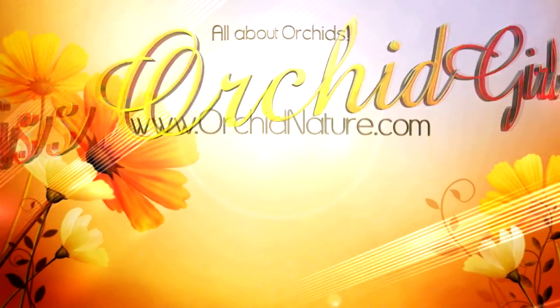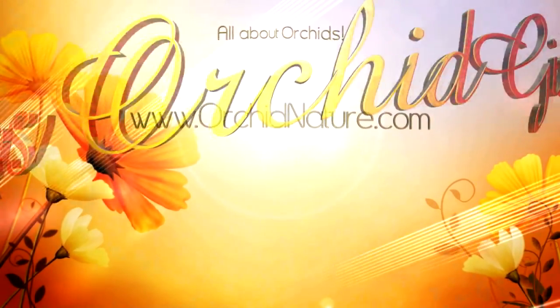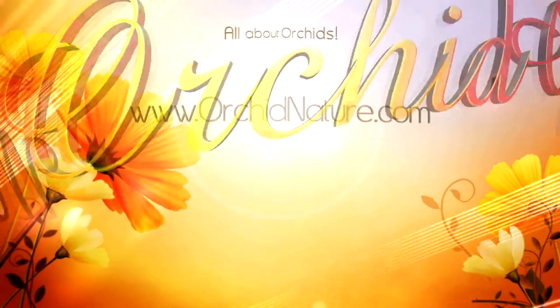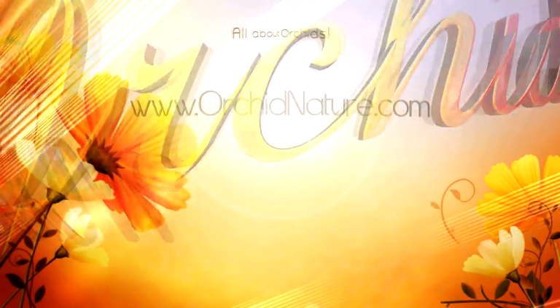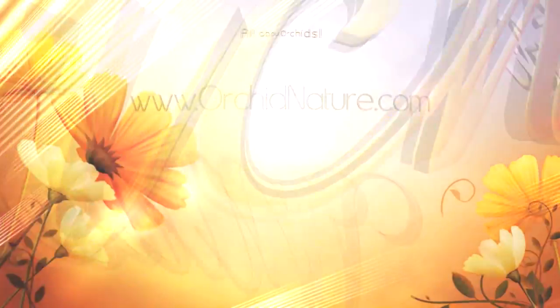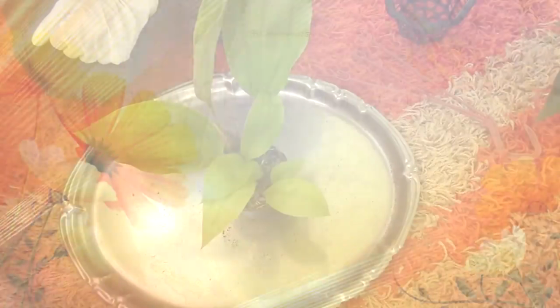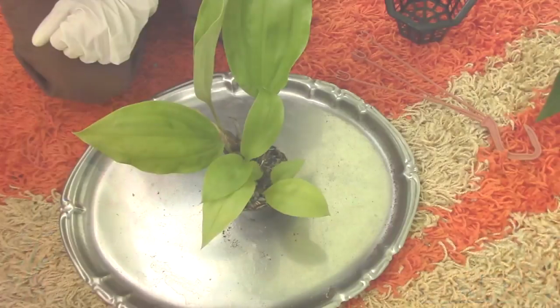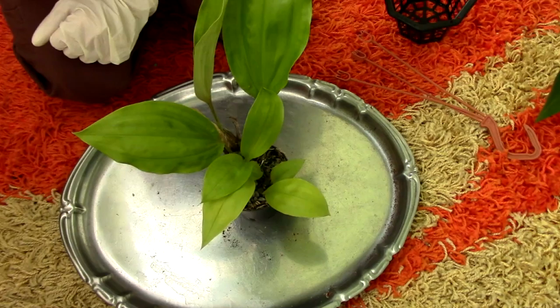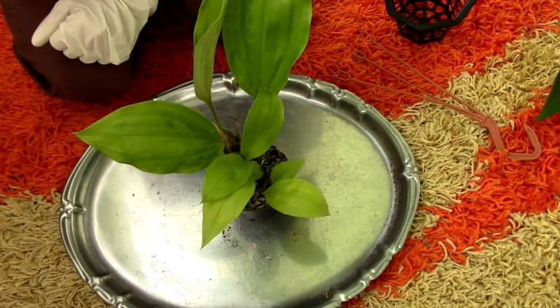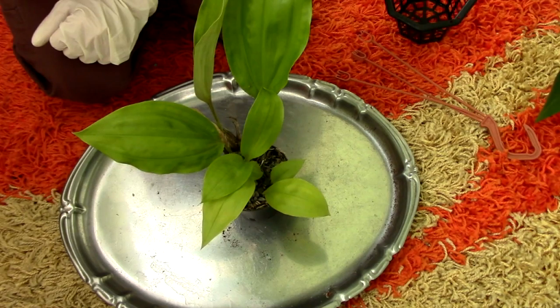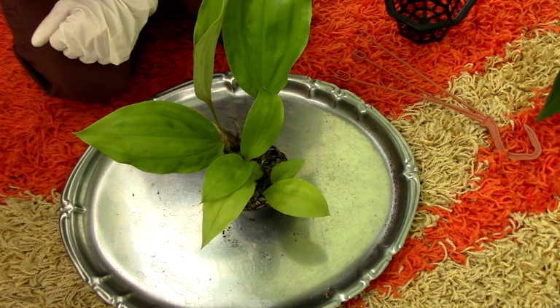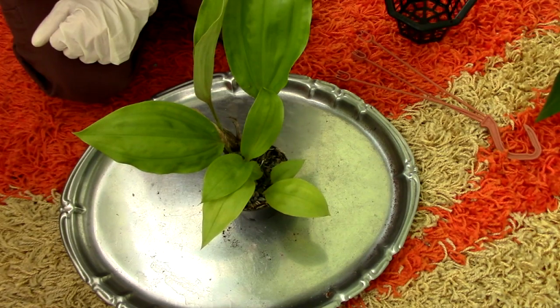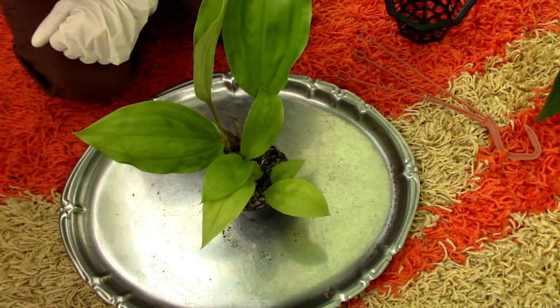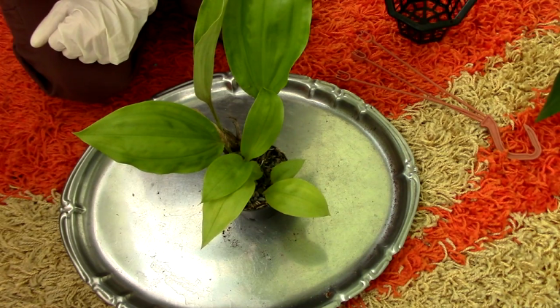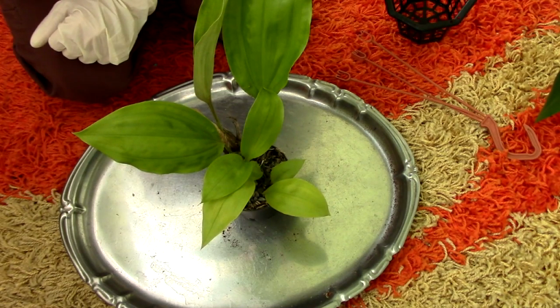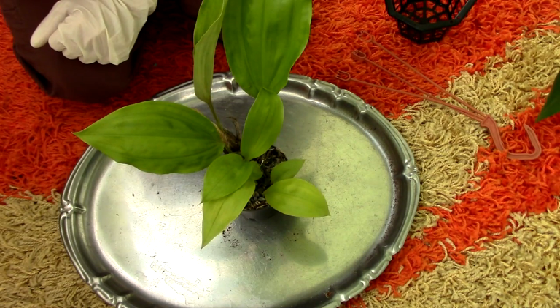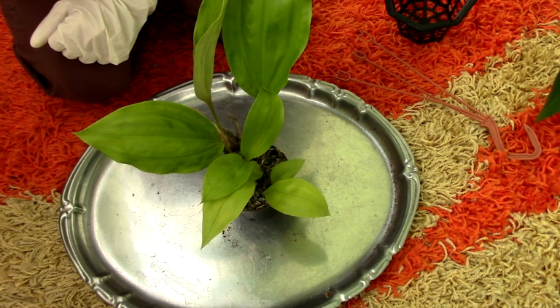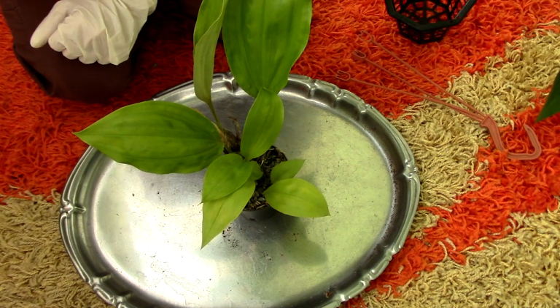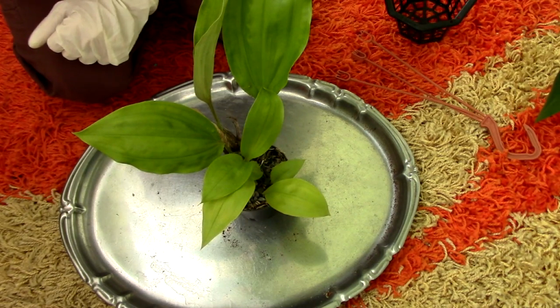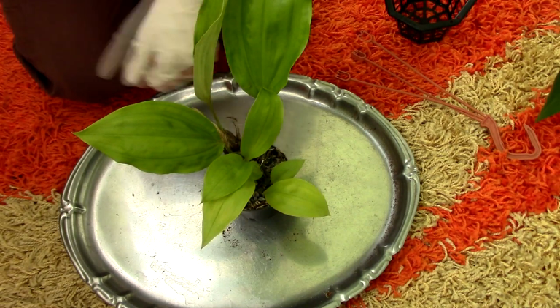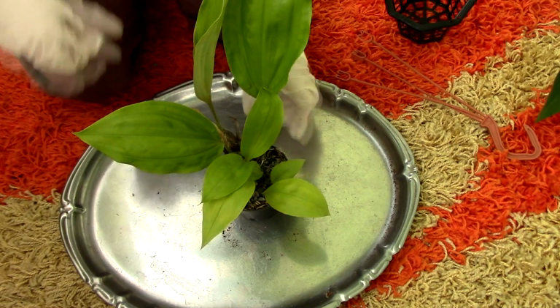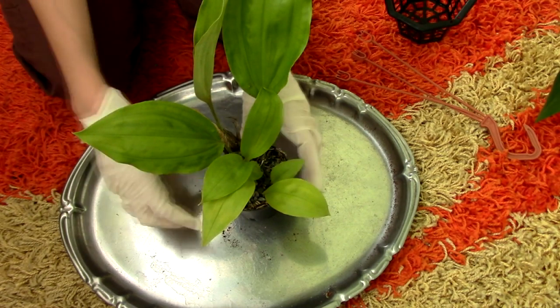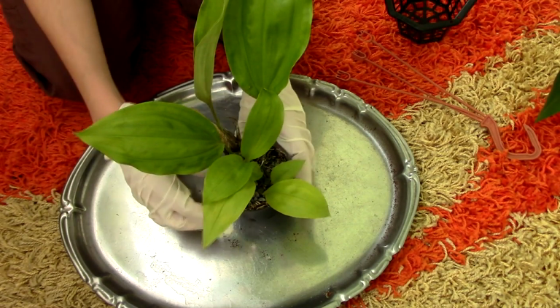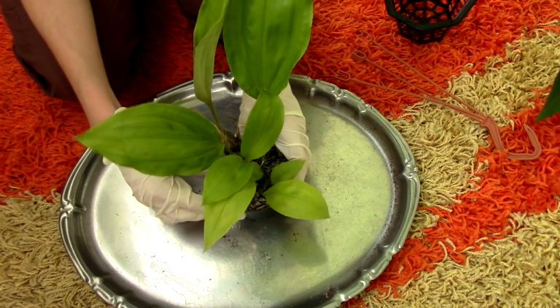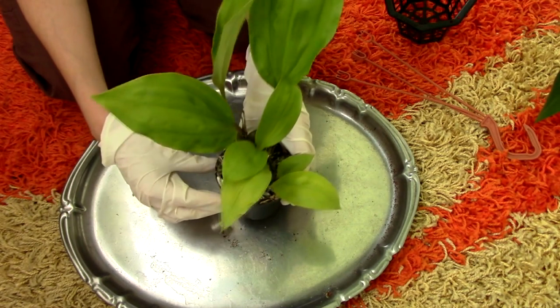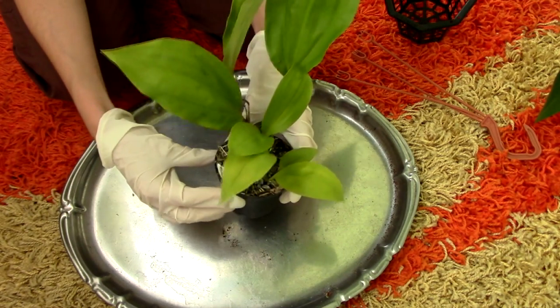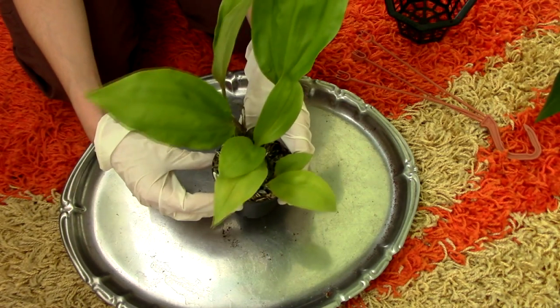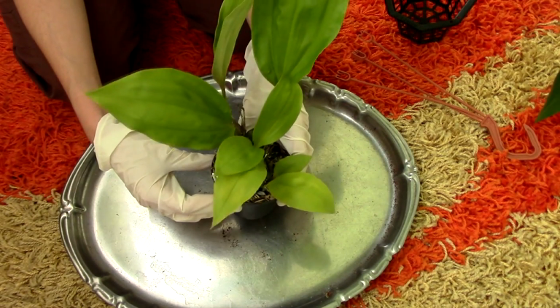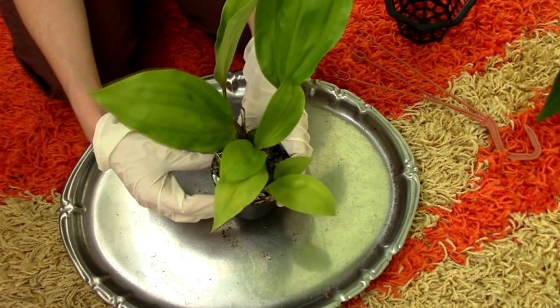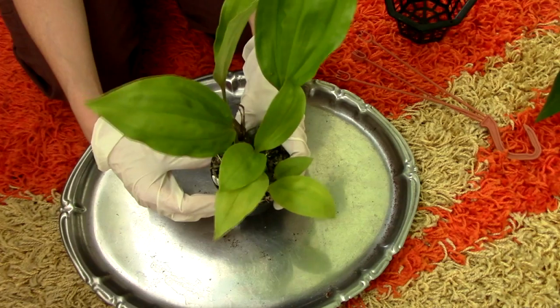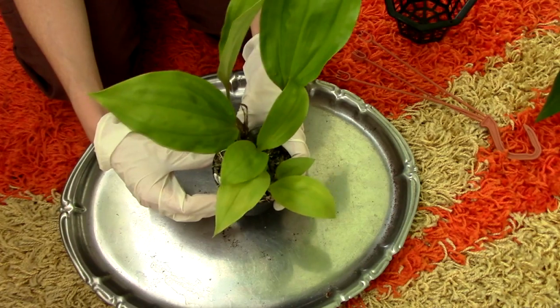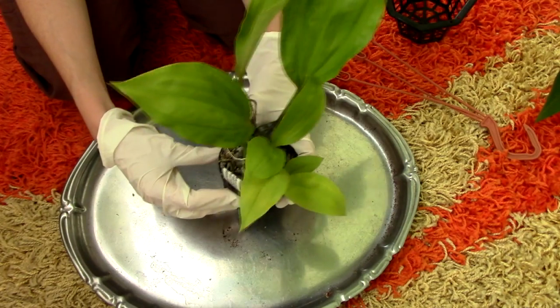Hi everyone, it's Dani. Today I'm going to take you along for the repotting of my beautiful orchid Stanhopia marizana.